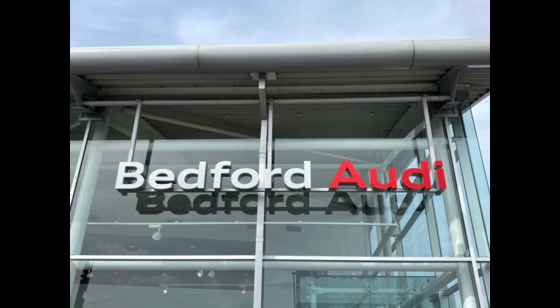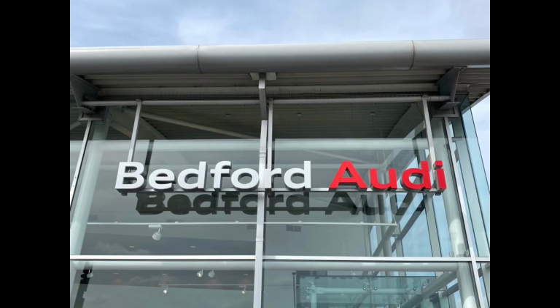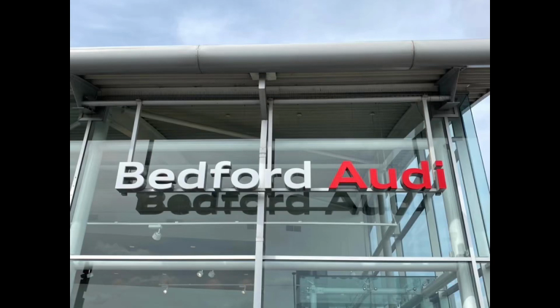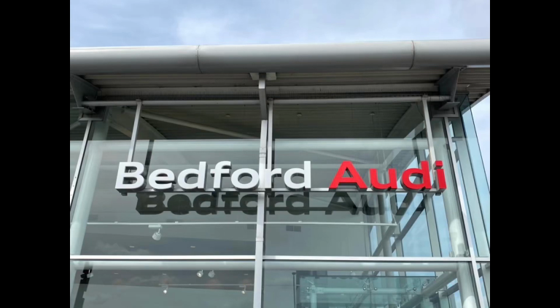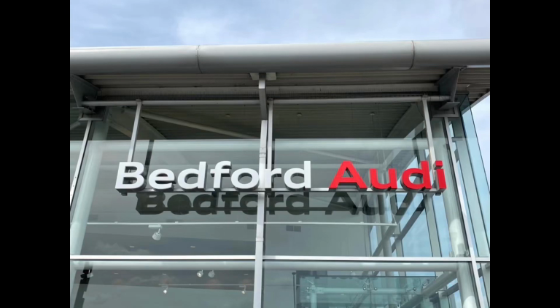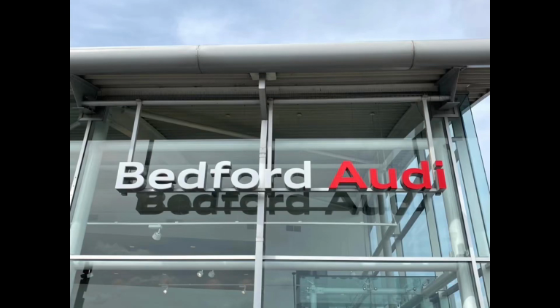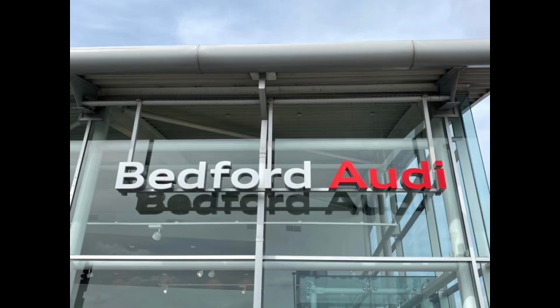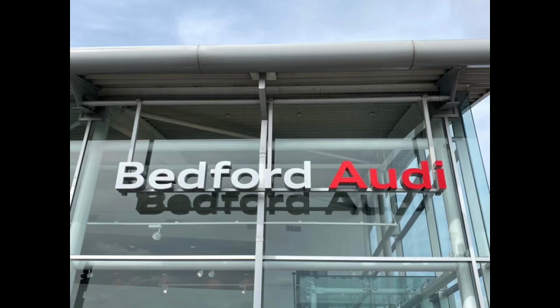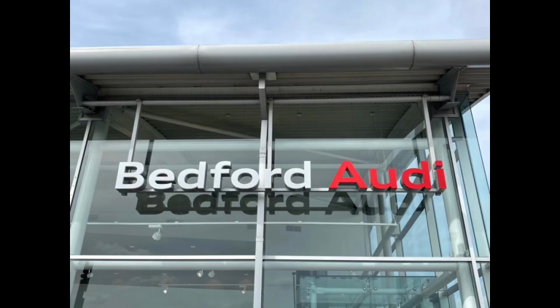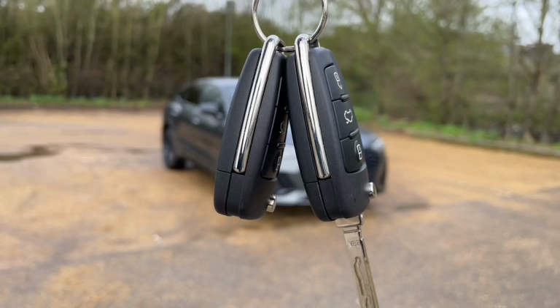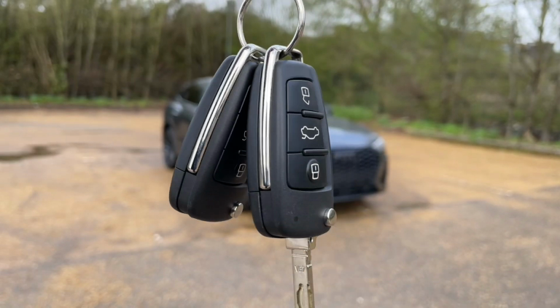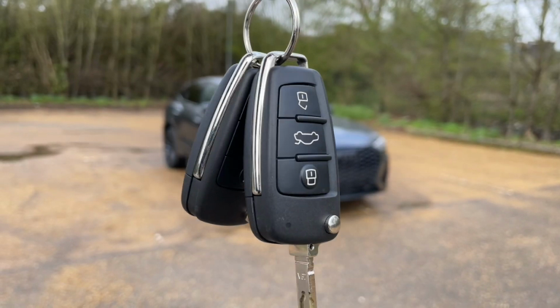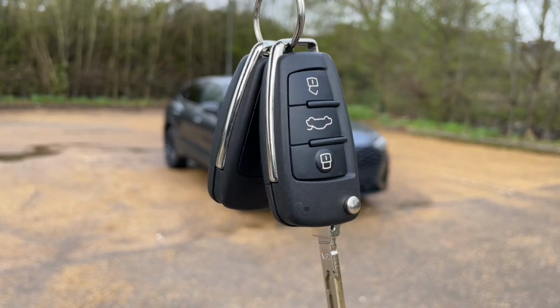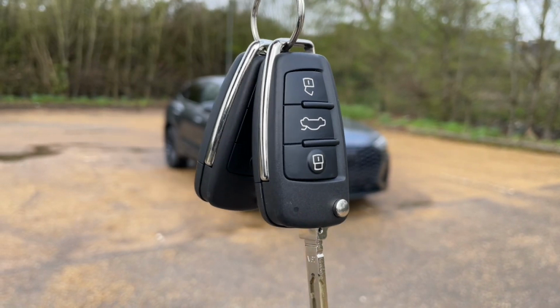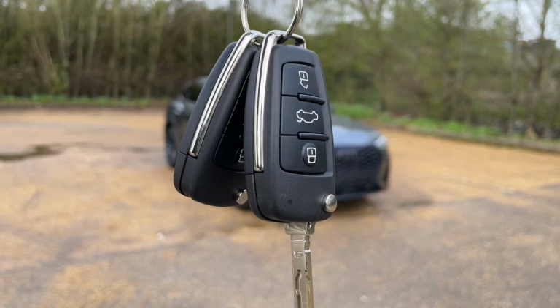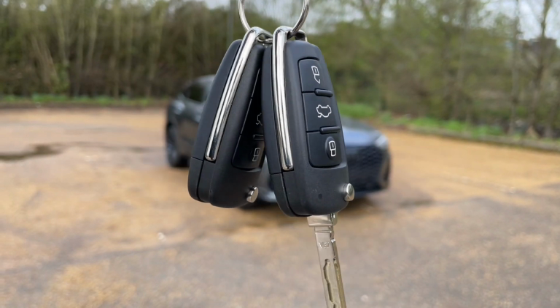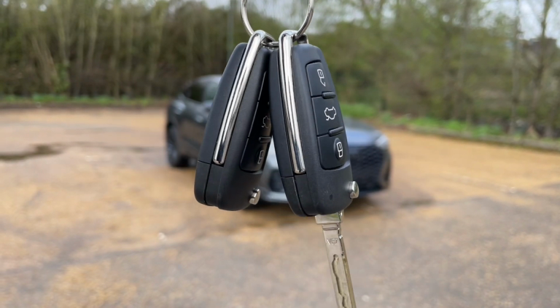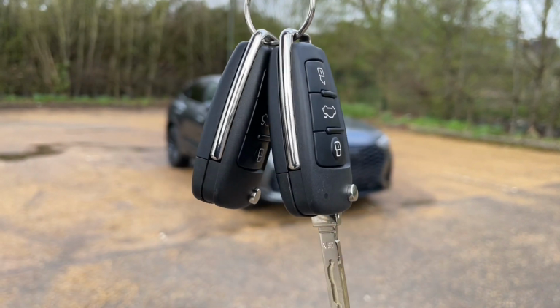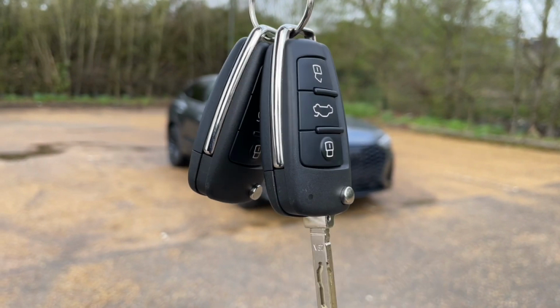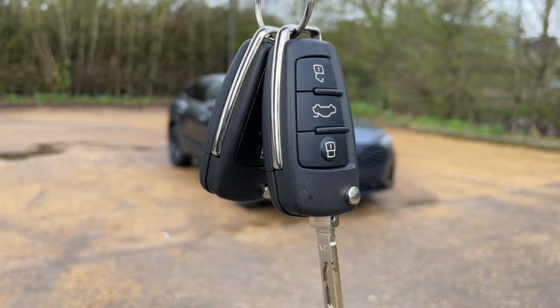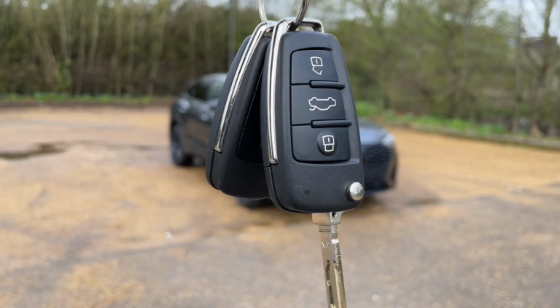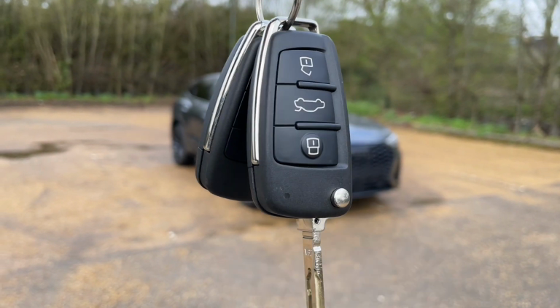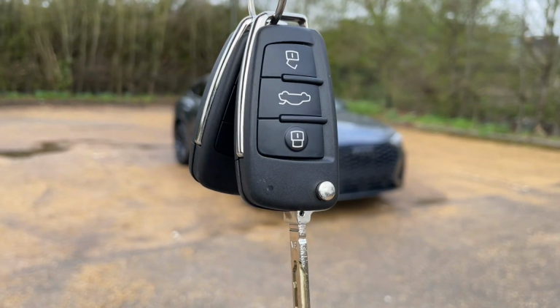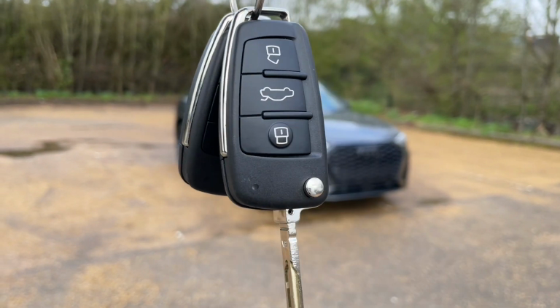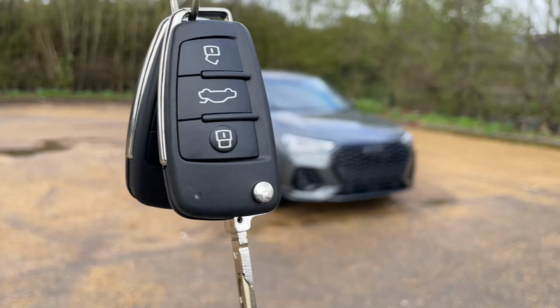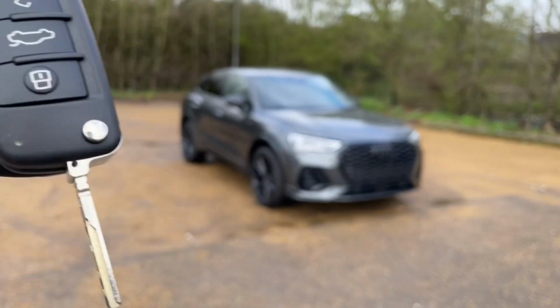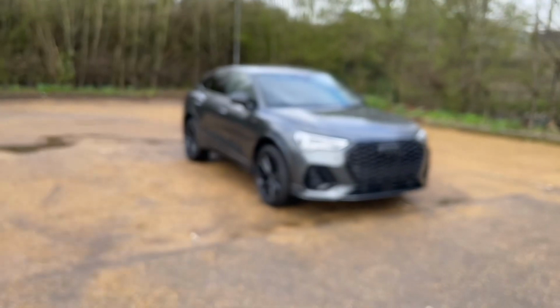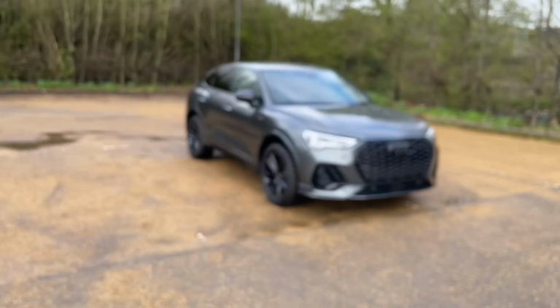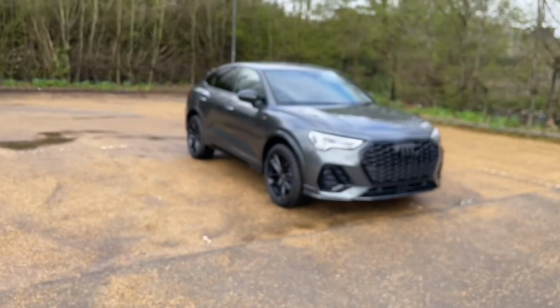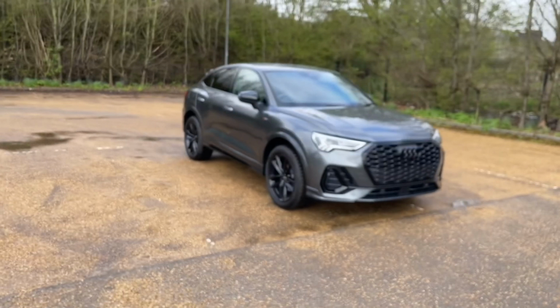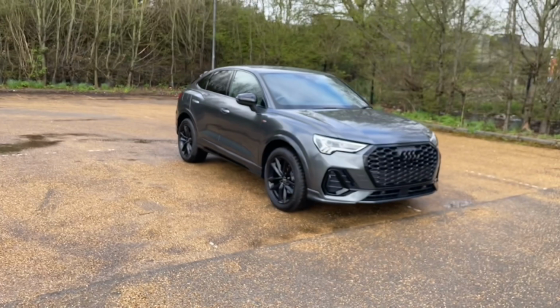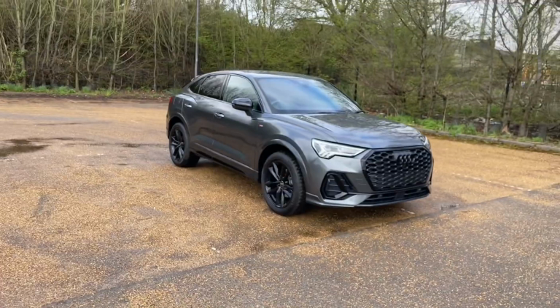Hello and welcome to Bedford Audi. Here with the Audi approved Audi Q3.